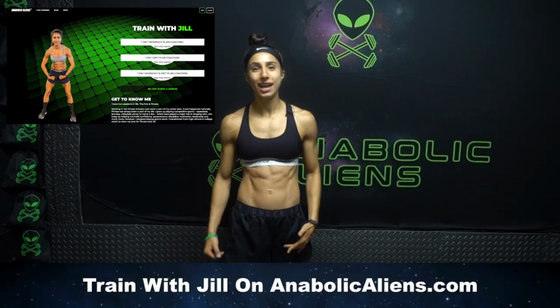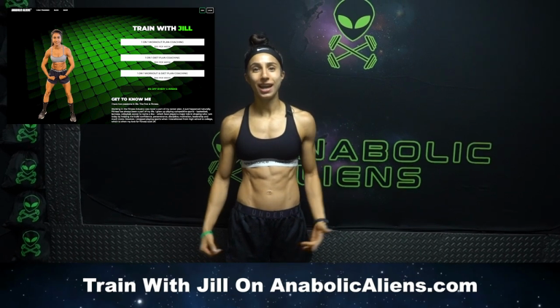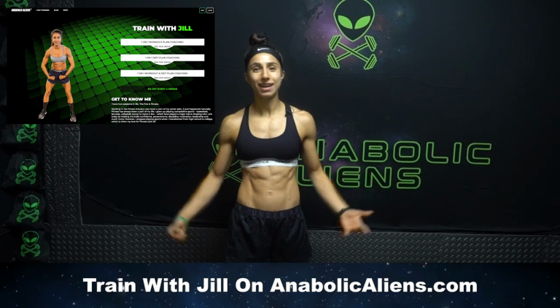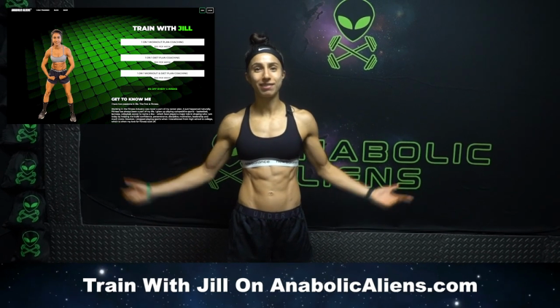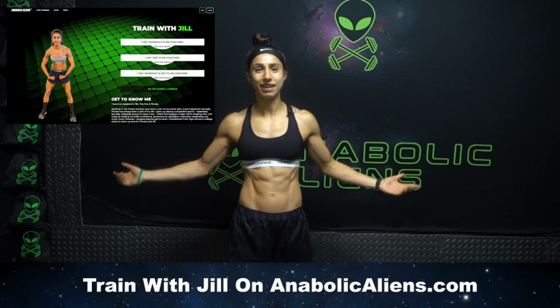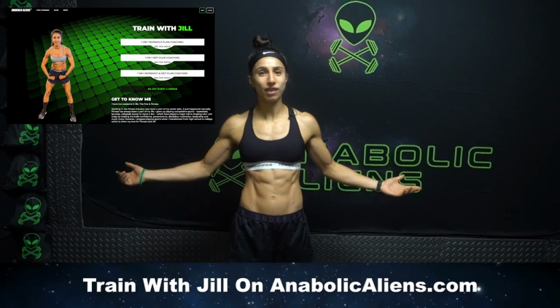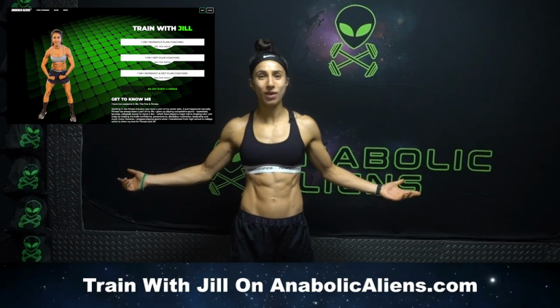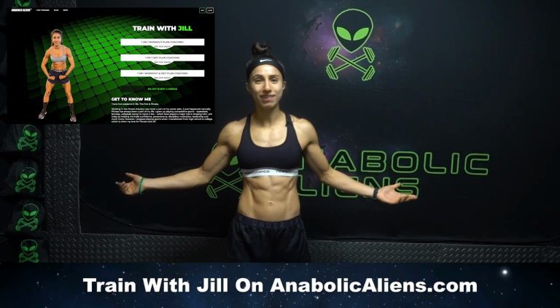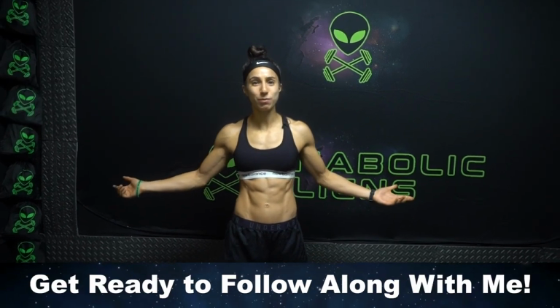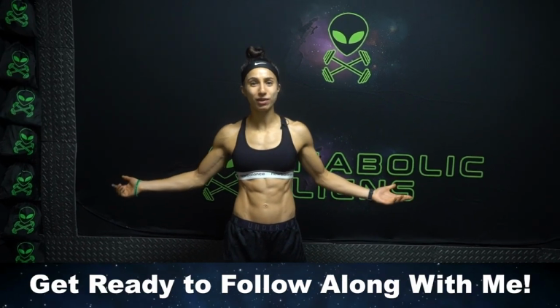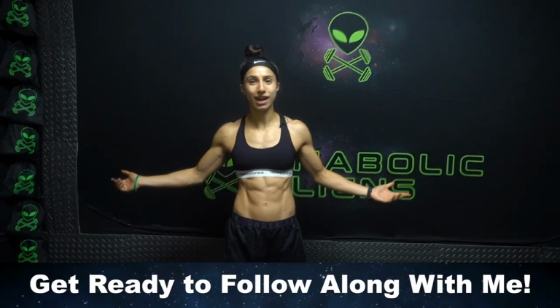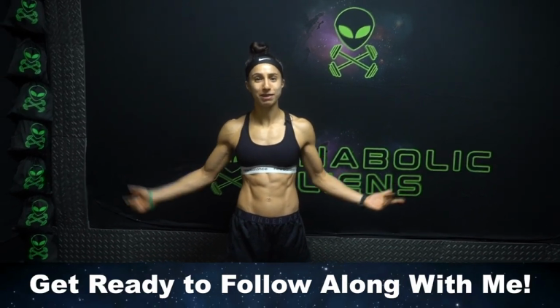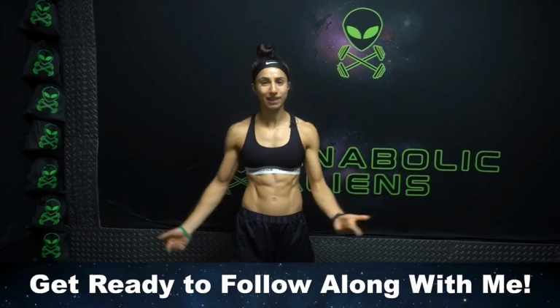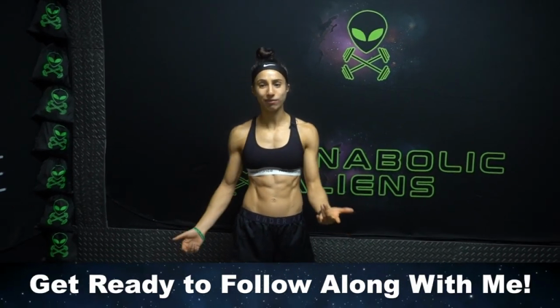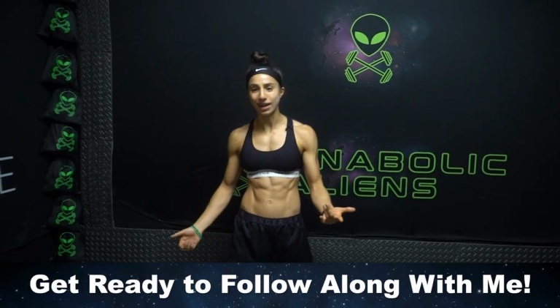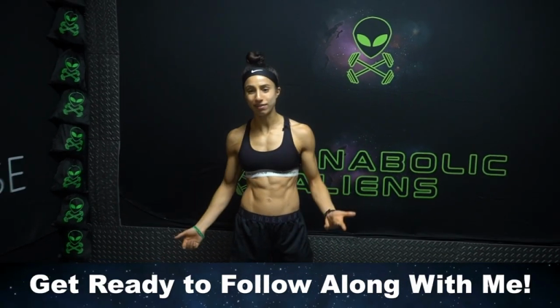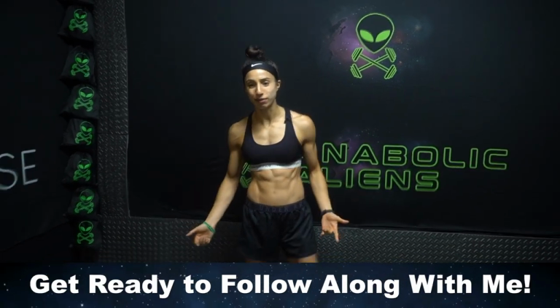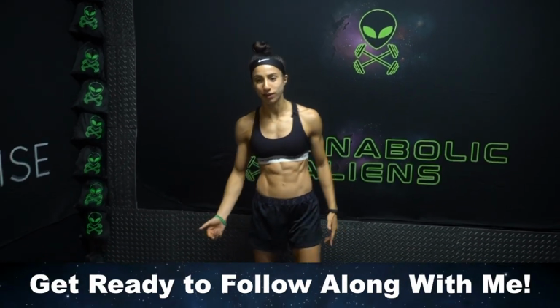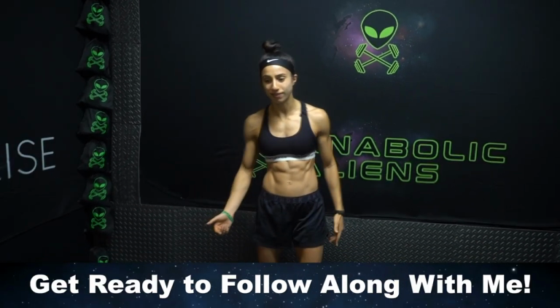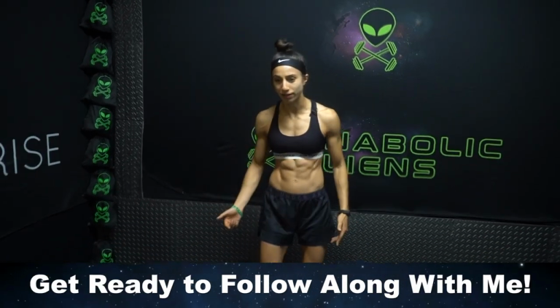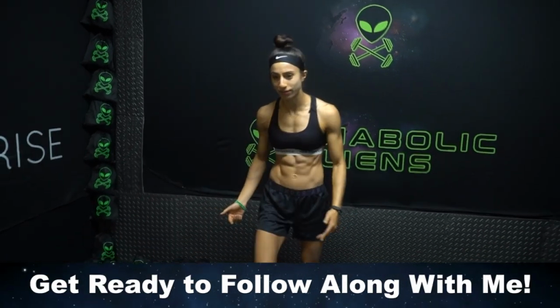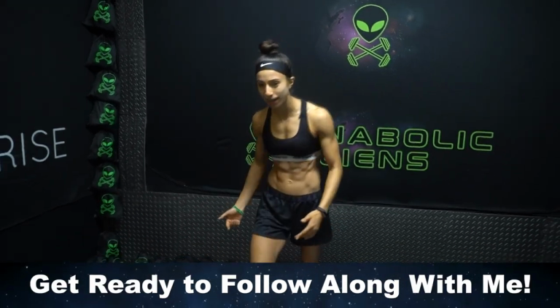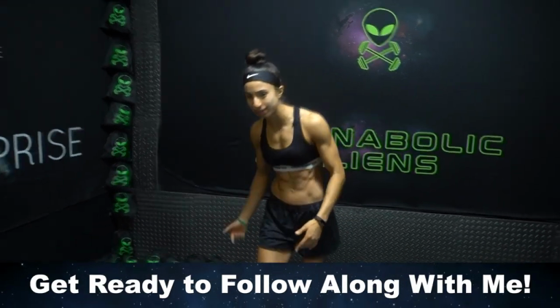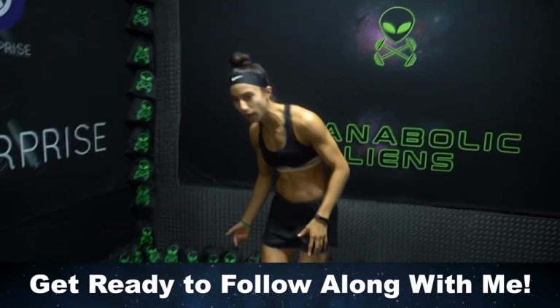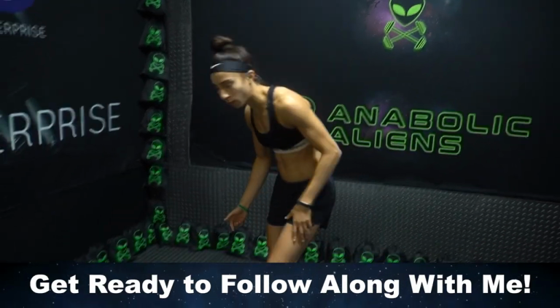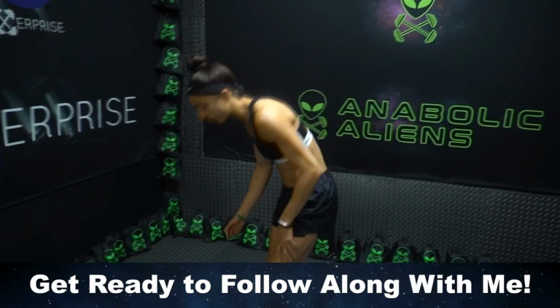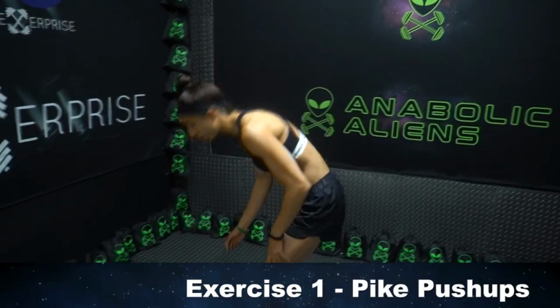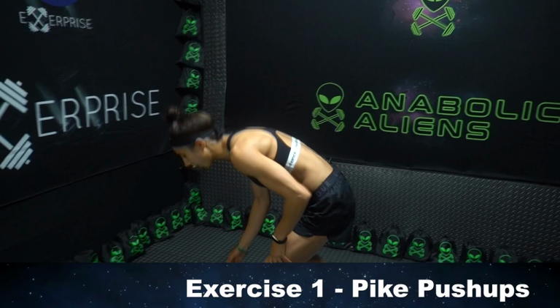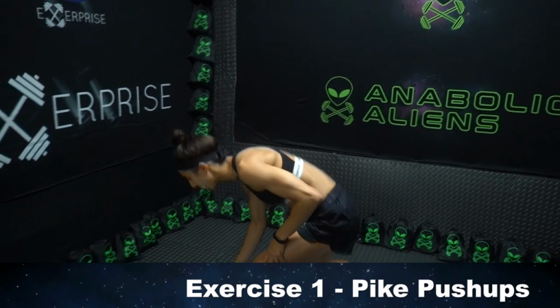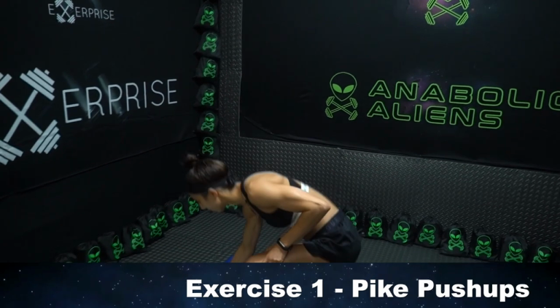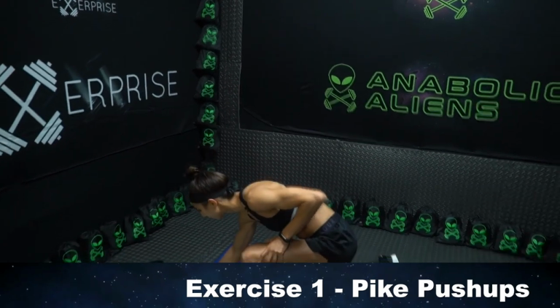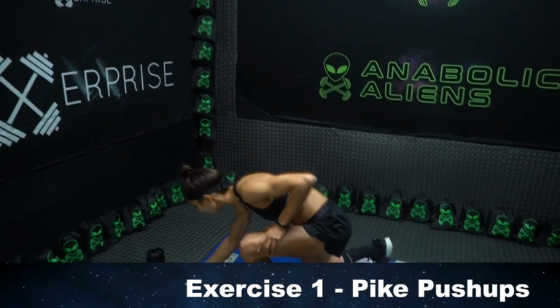Let's not waste any more time, let's get right into the first exercise, which is pike push-ups.